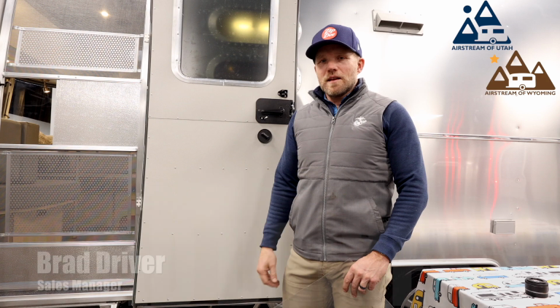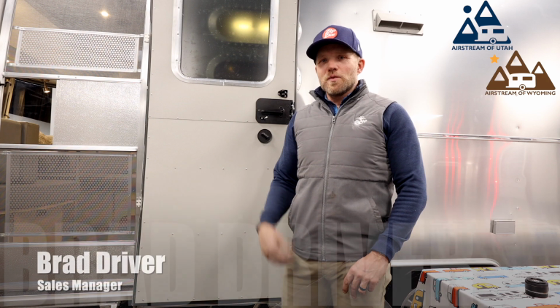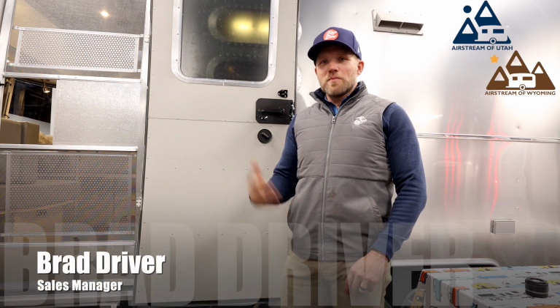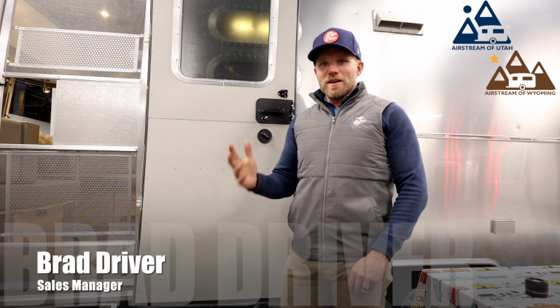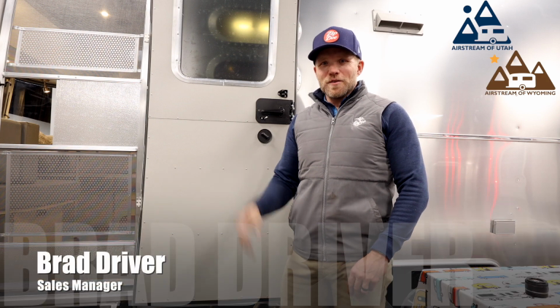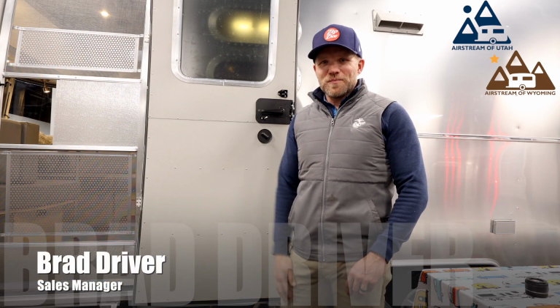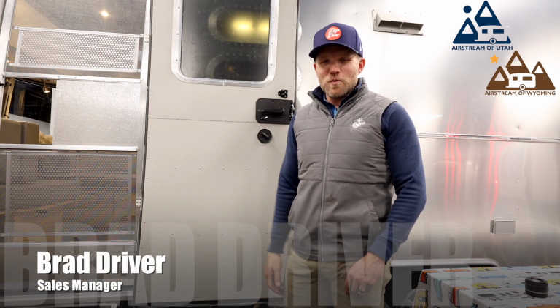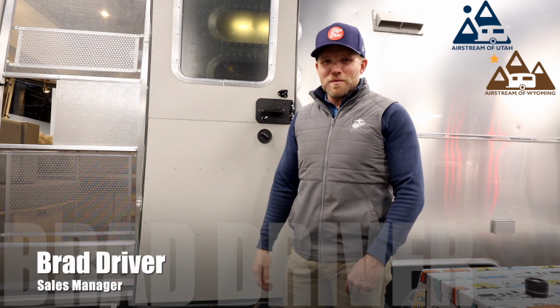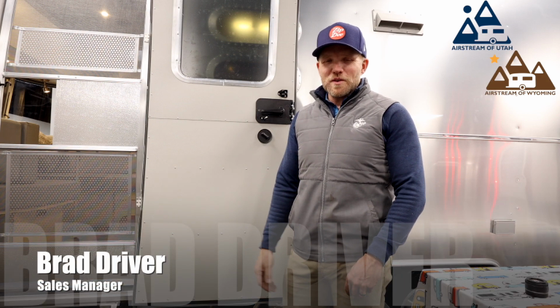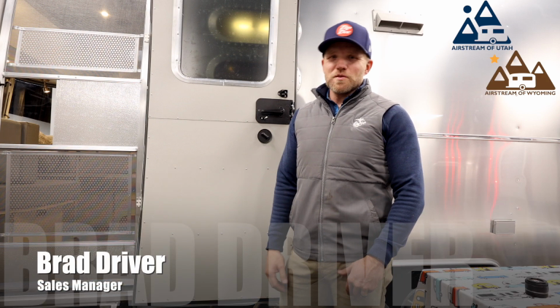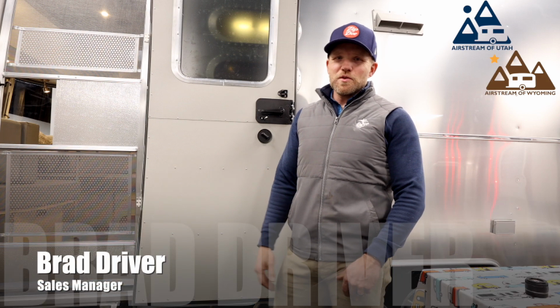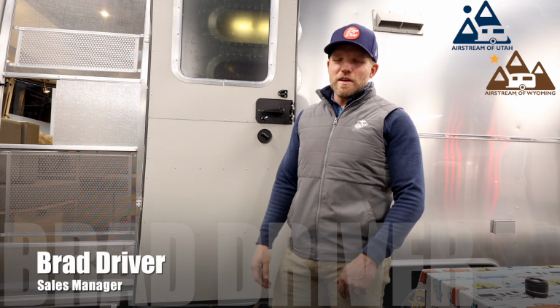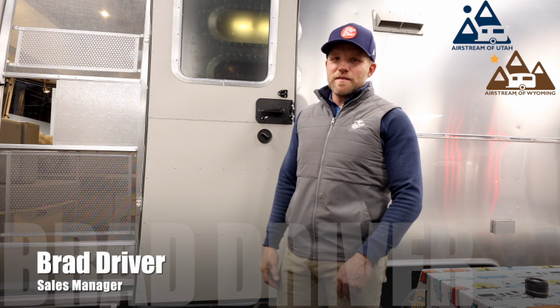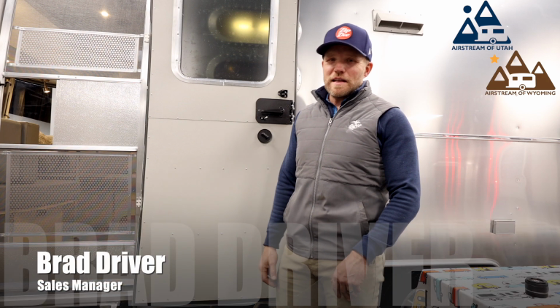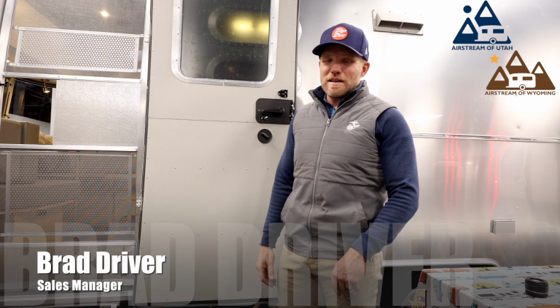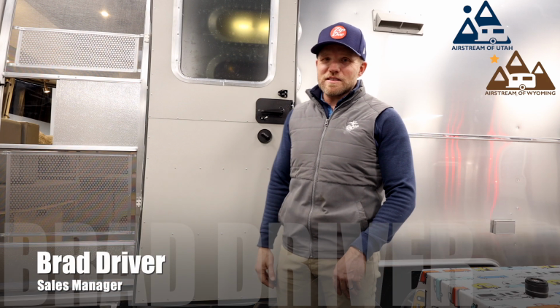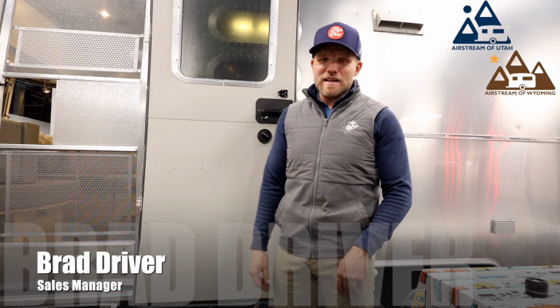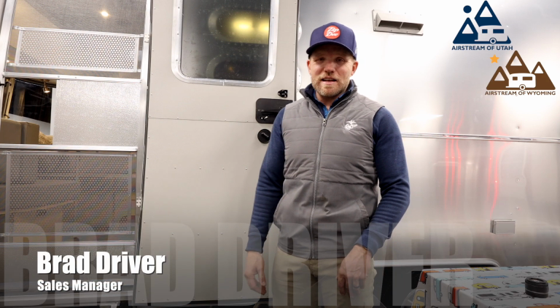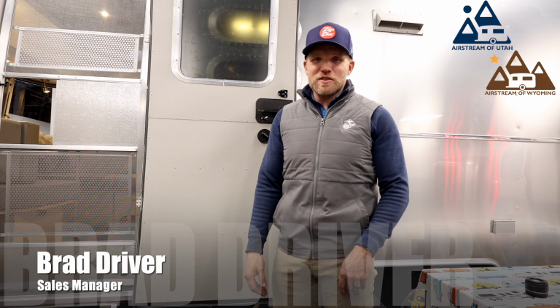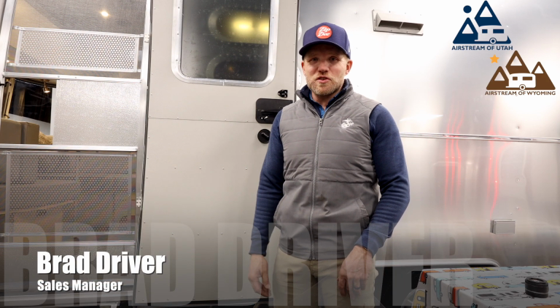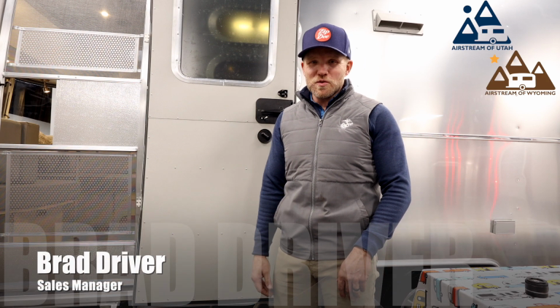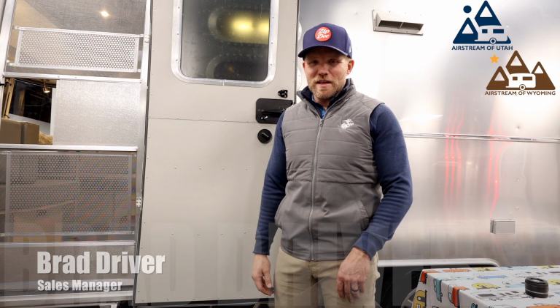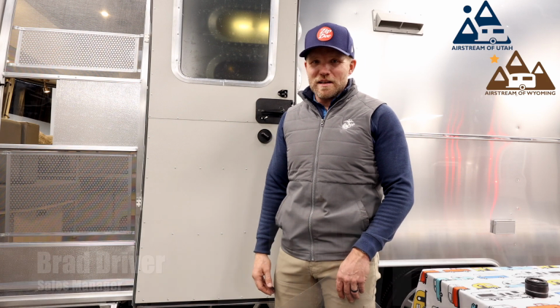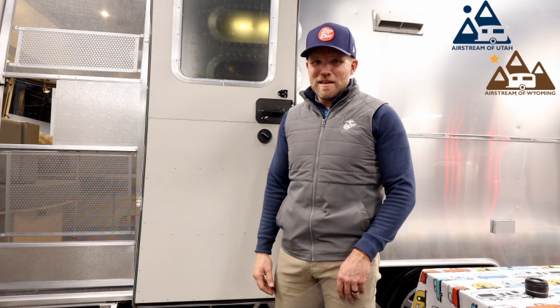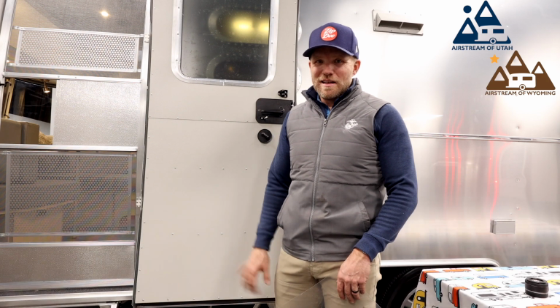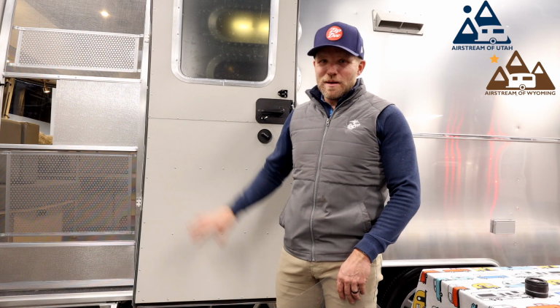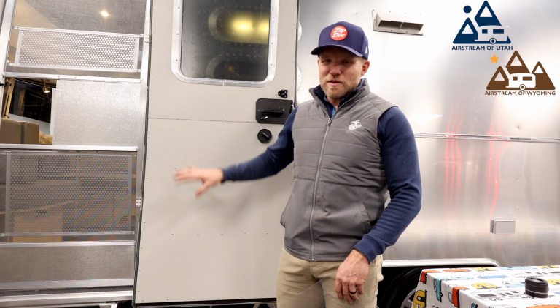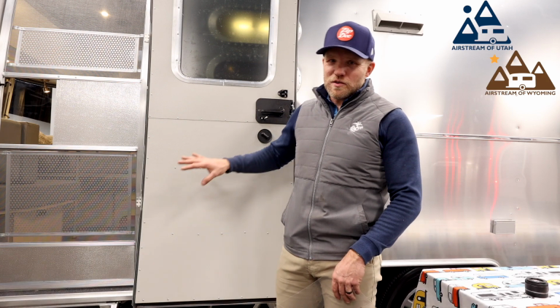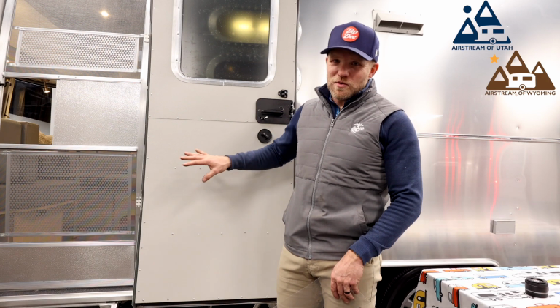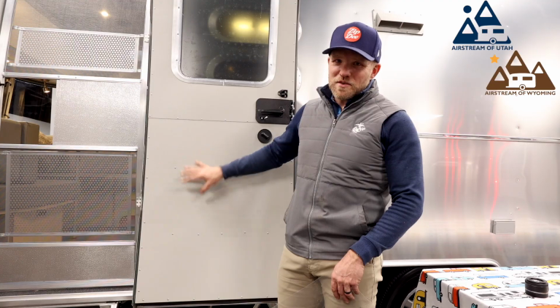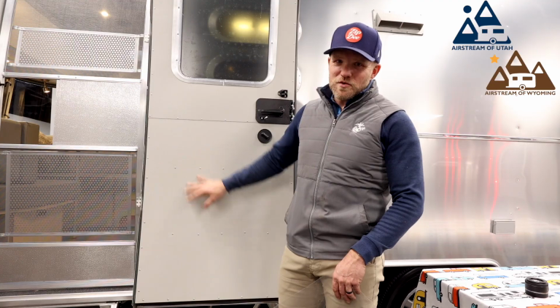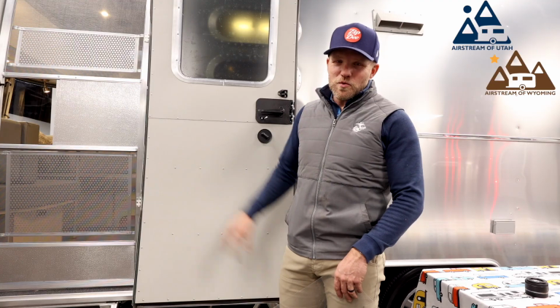Hi everyone, I'm Brad here. Welcome to Airstream Utah, and it's Technology Tuesday. I want to talk to you about your door.